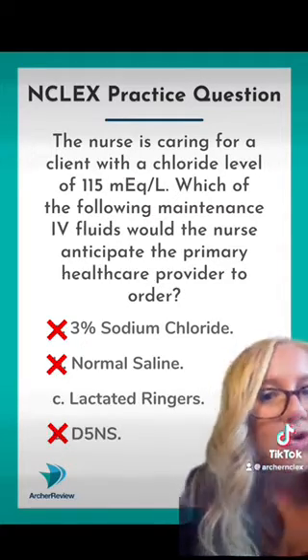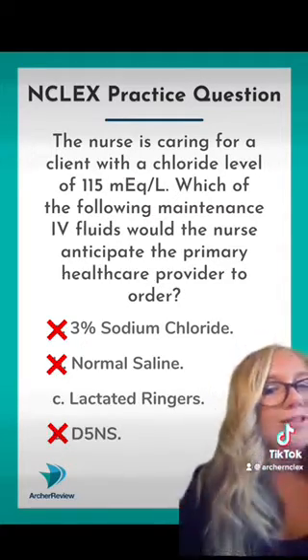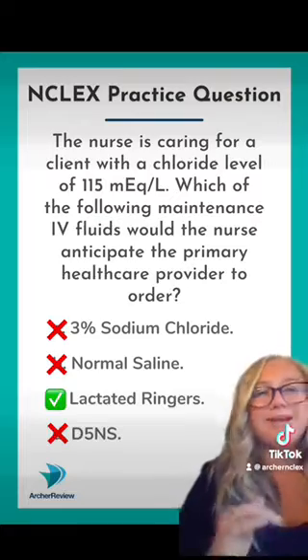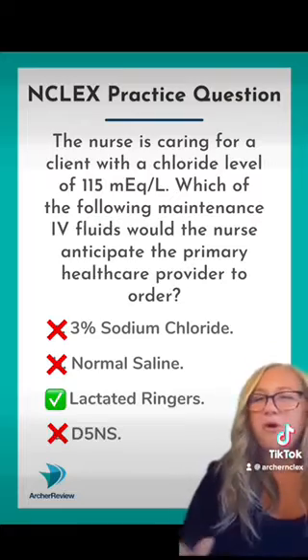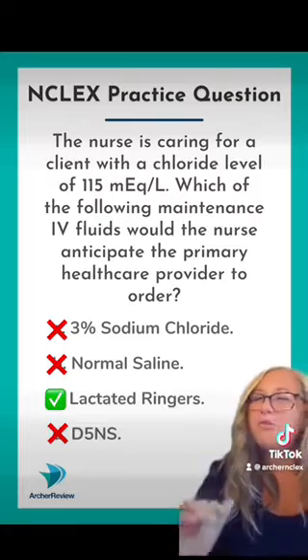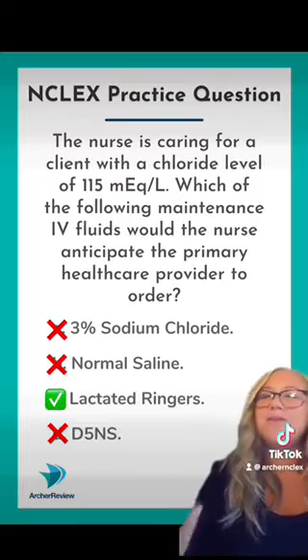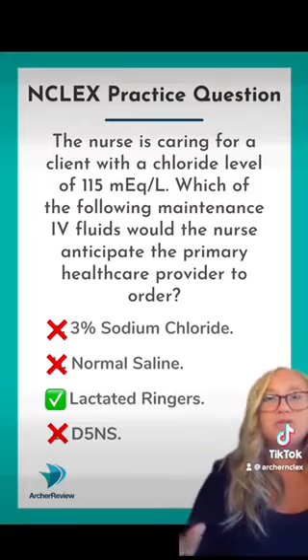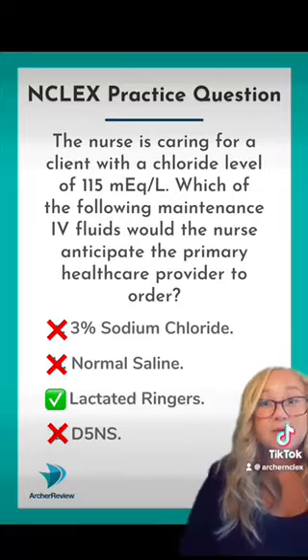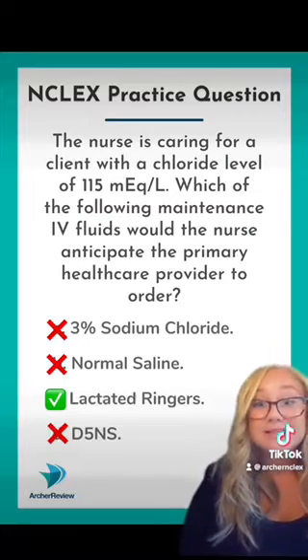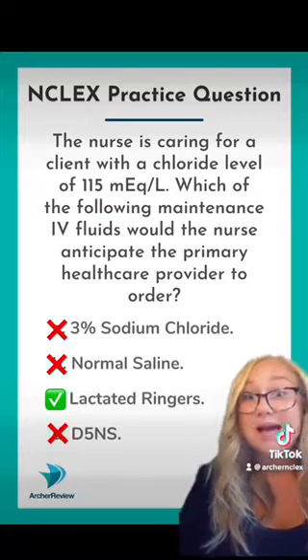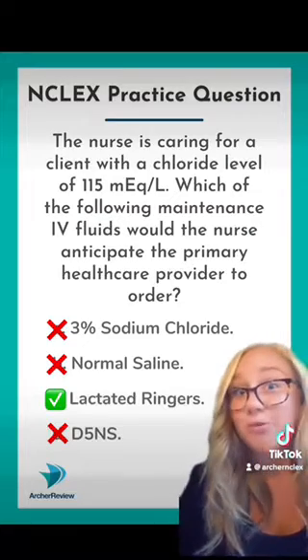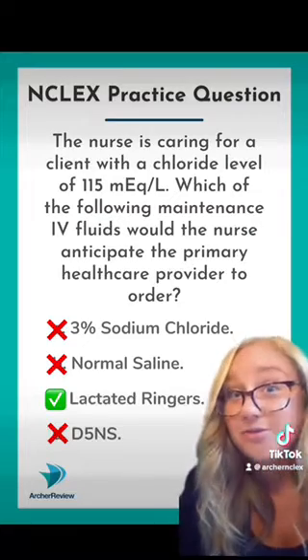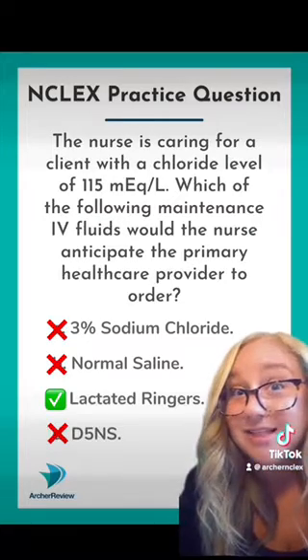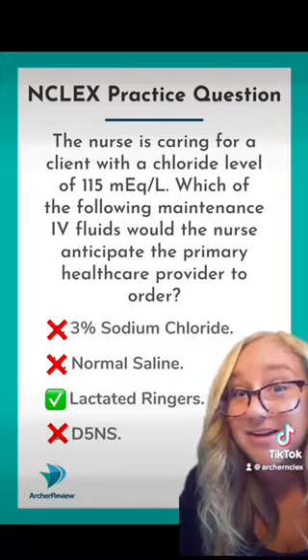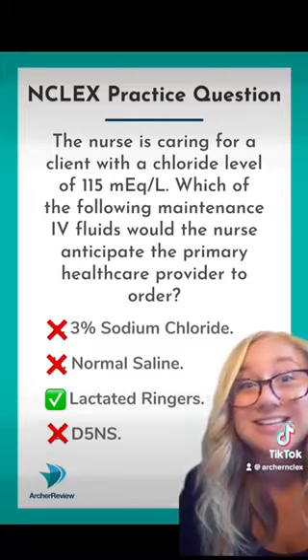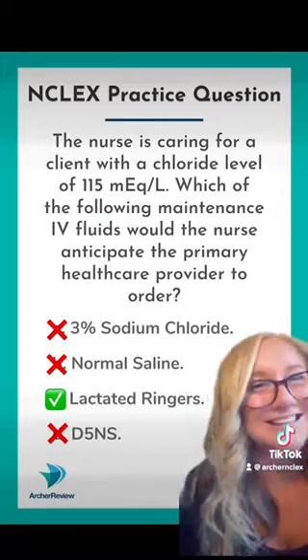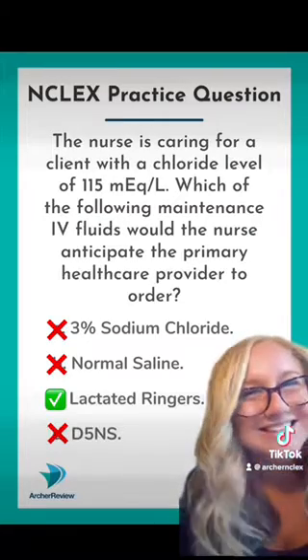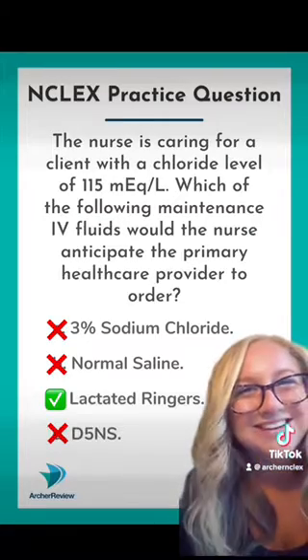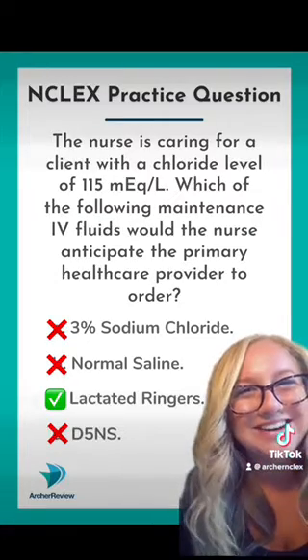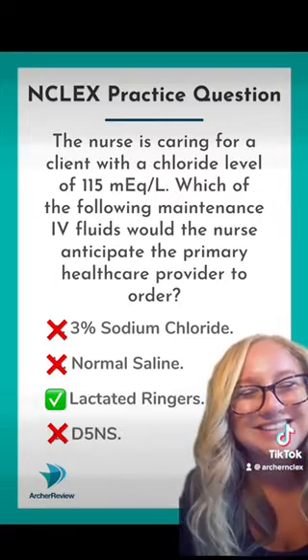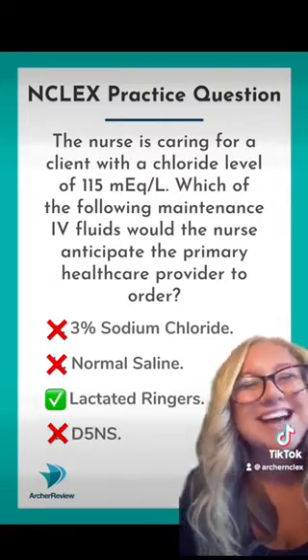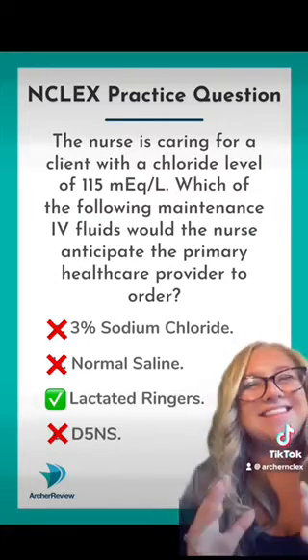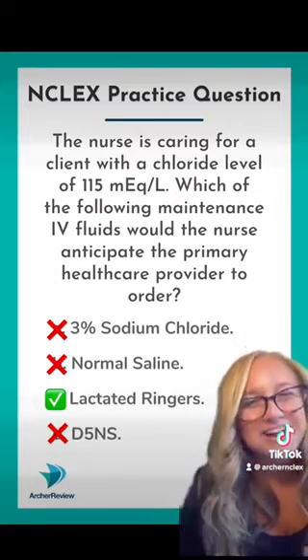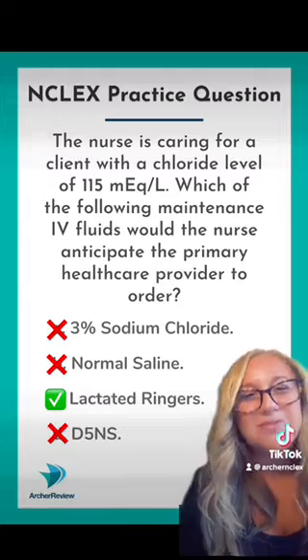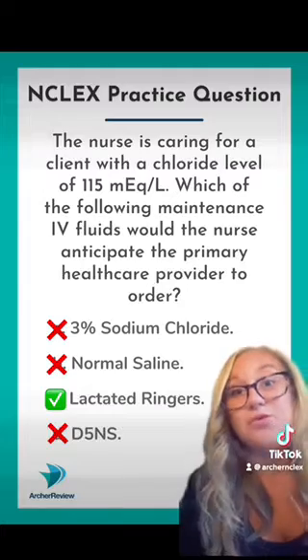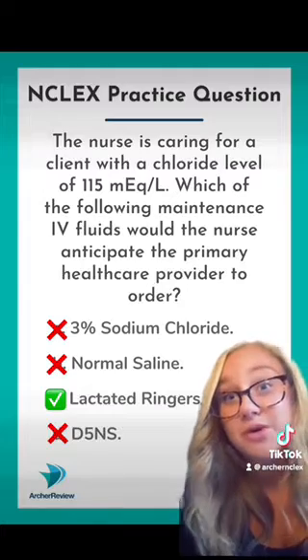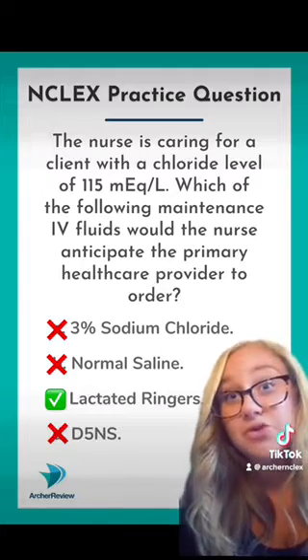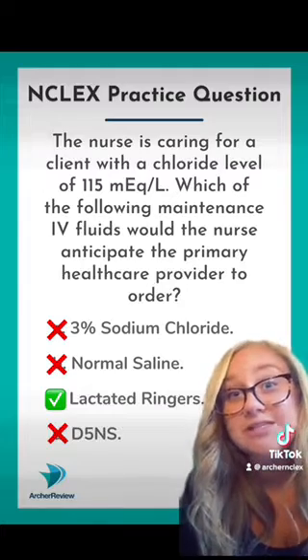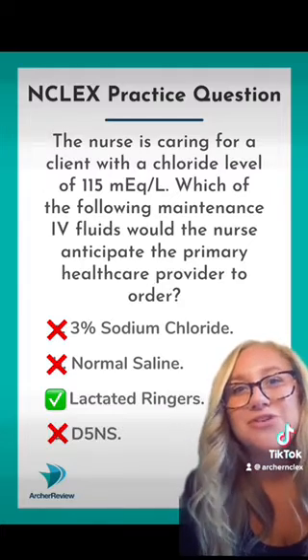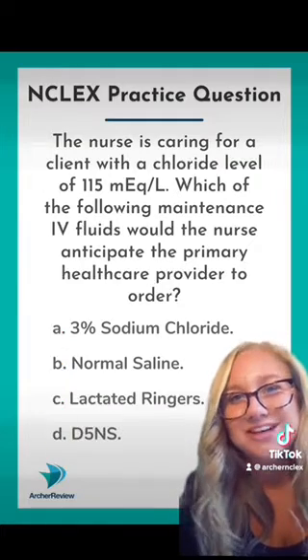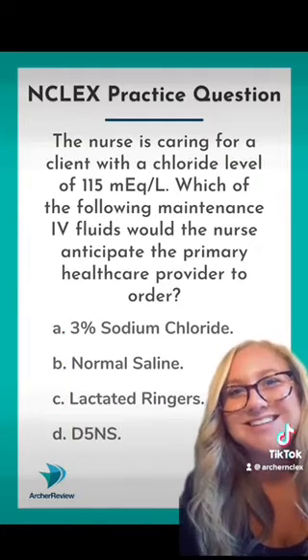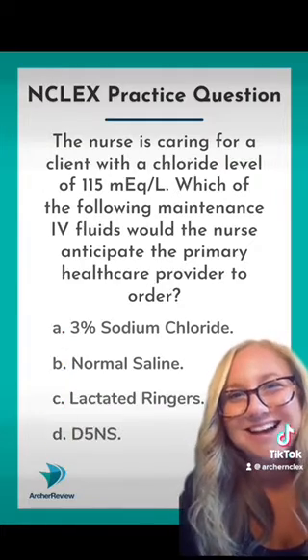So eliminate all three of those choices and what you've got left is lactated Ringer's. That should be your fluid of choice for this client.